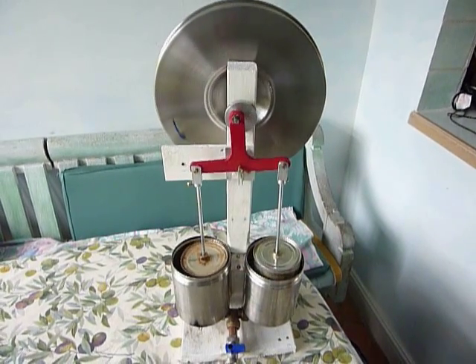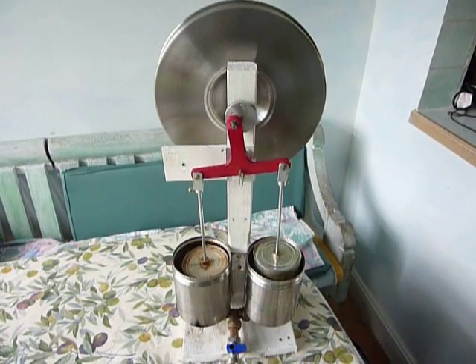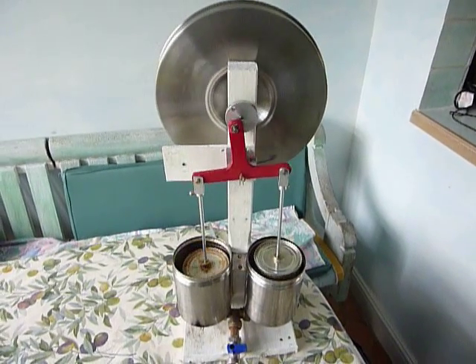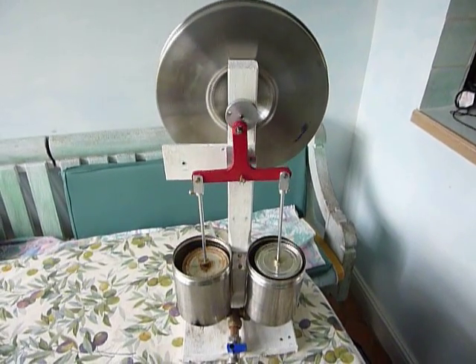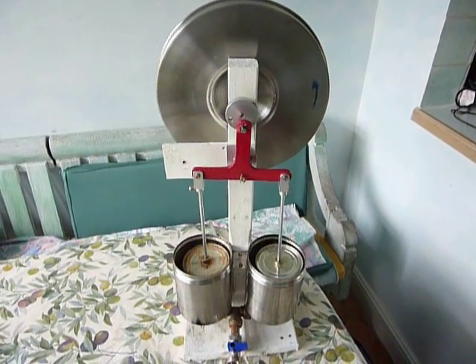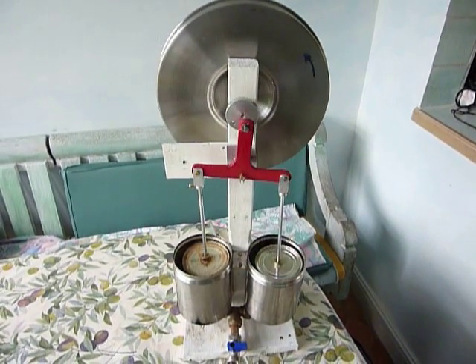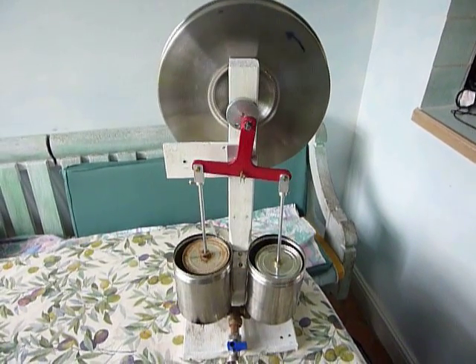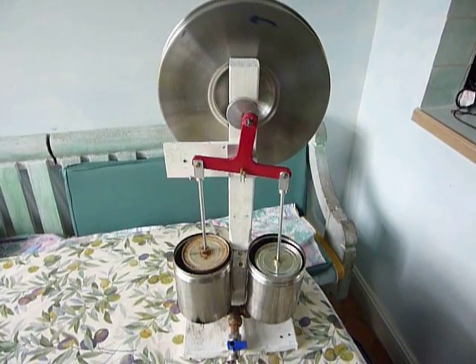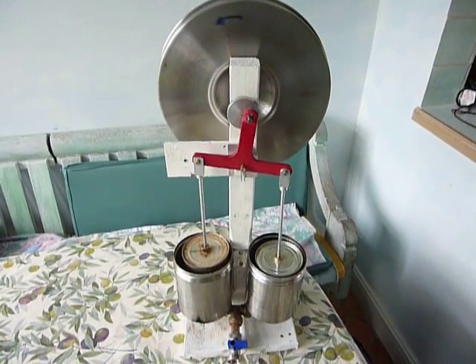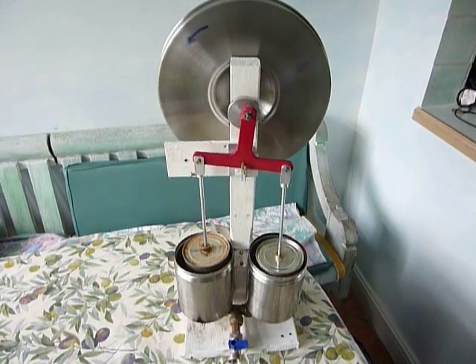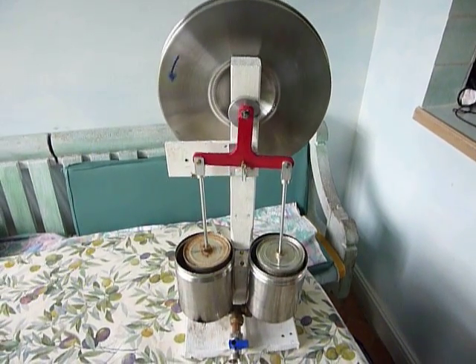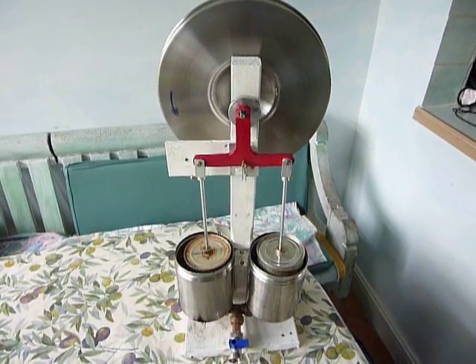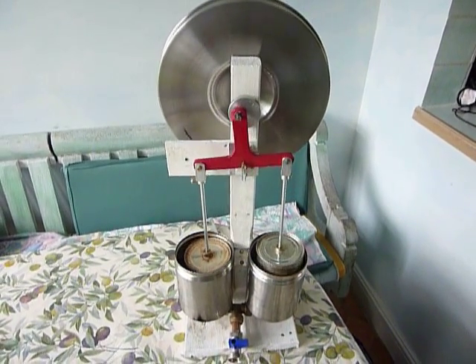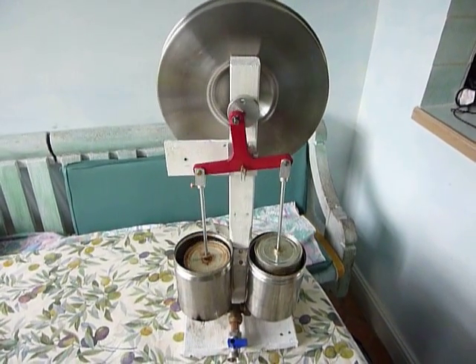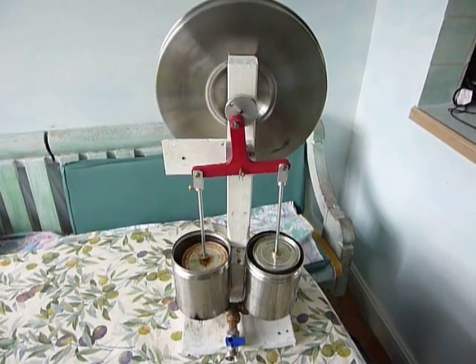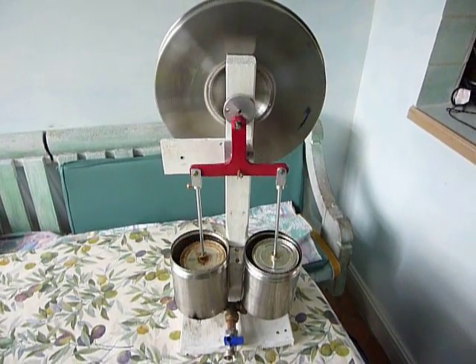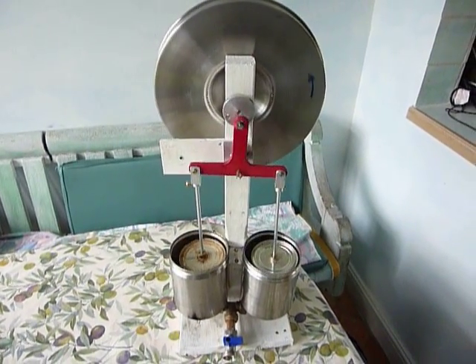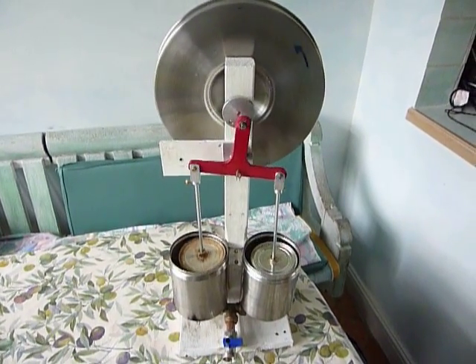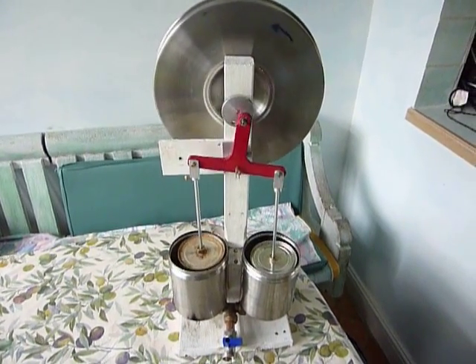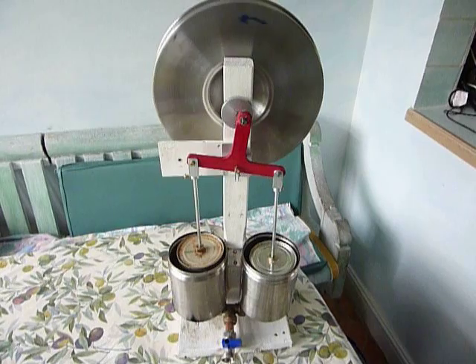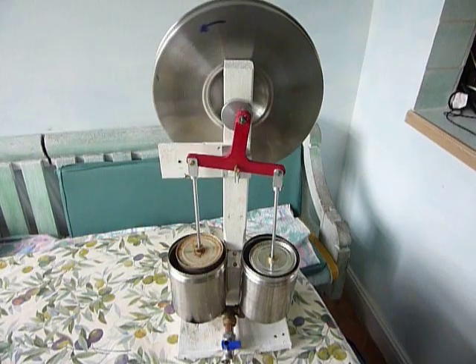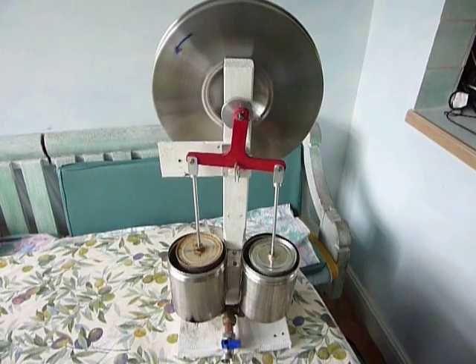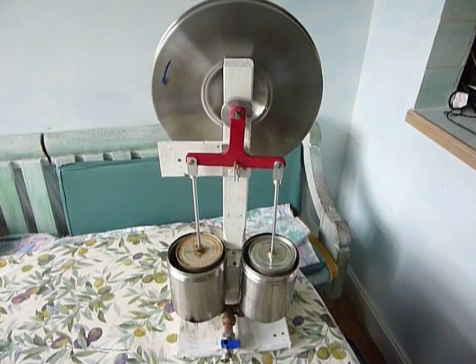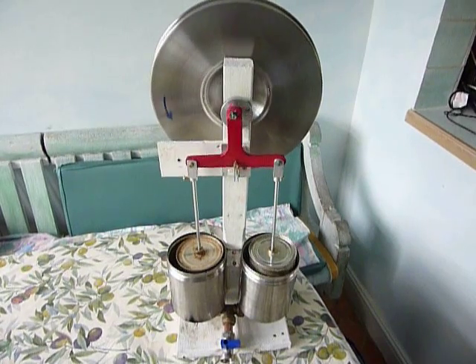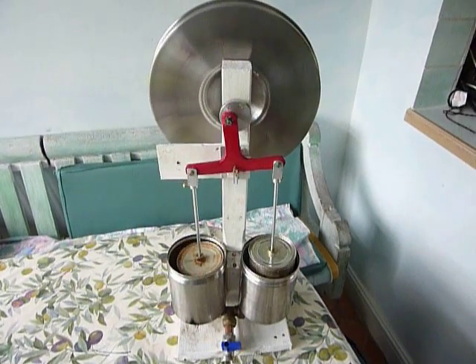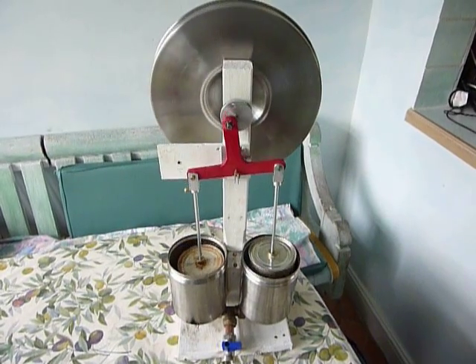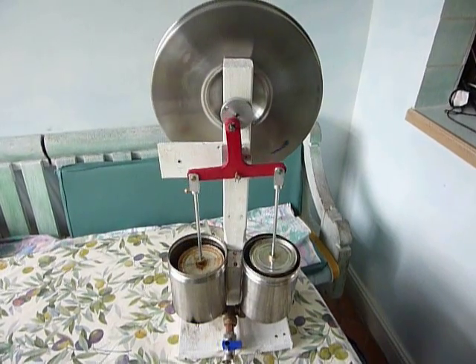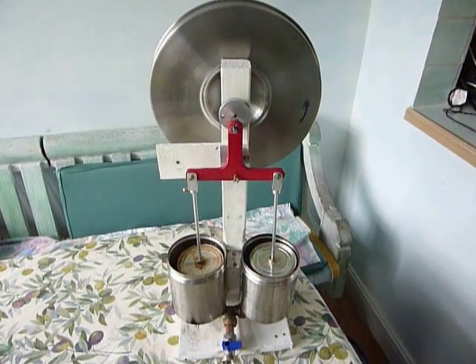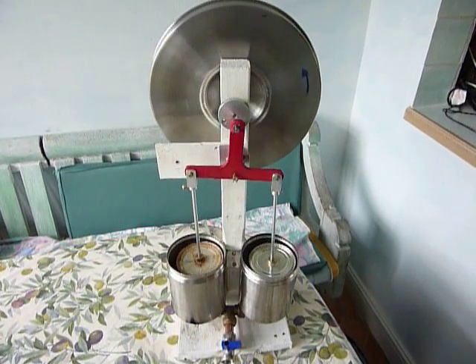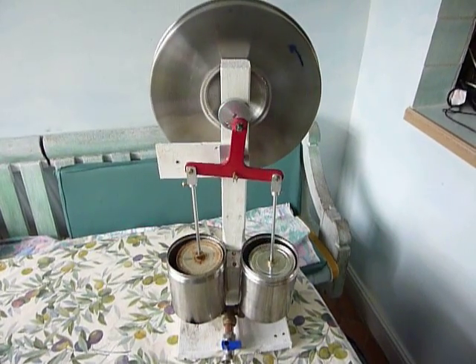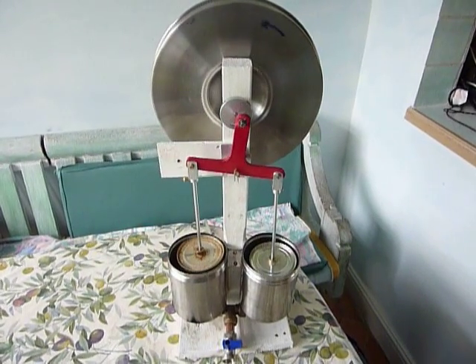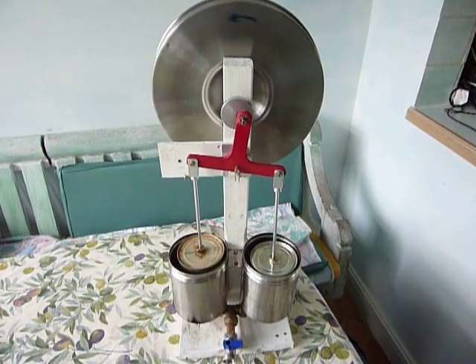The engine runs at about 25 to 30 RPM and can run for as long as 40 minutes.